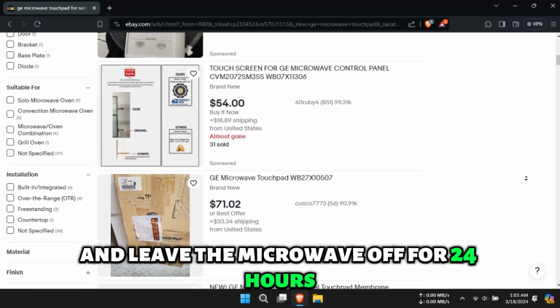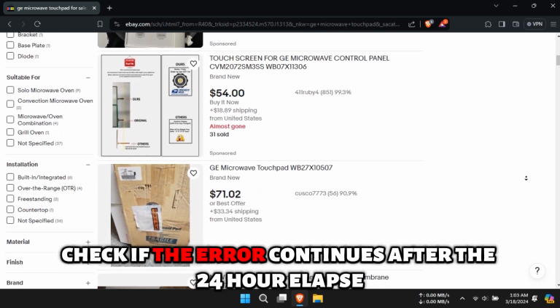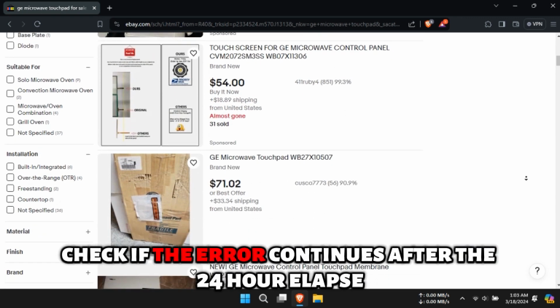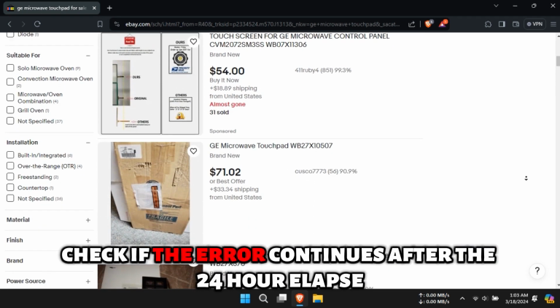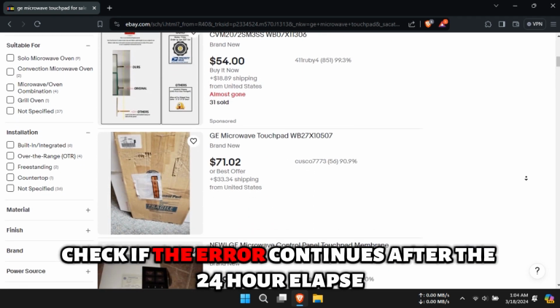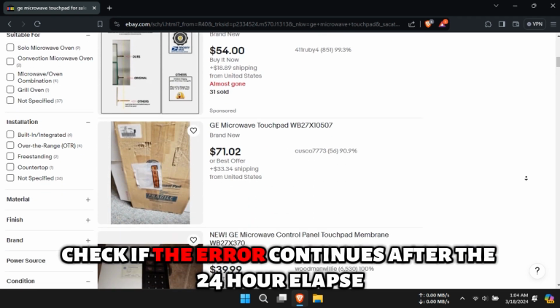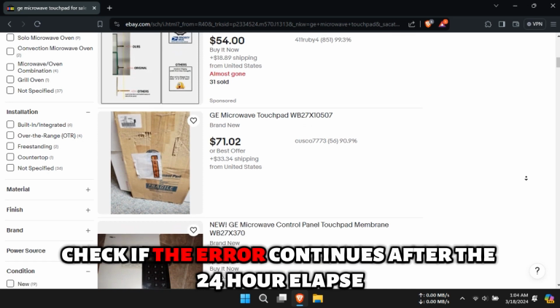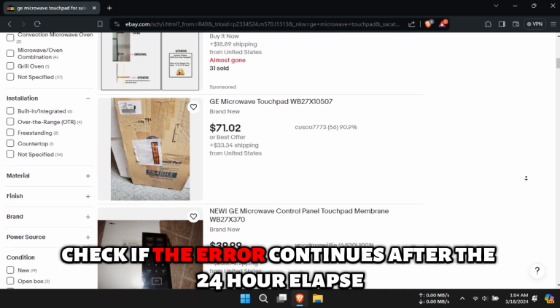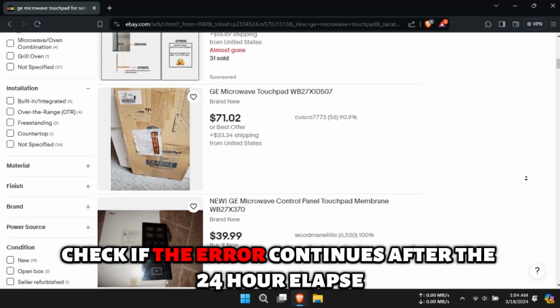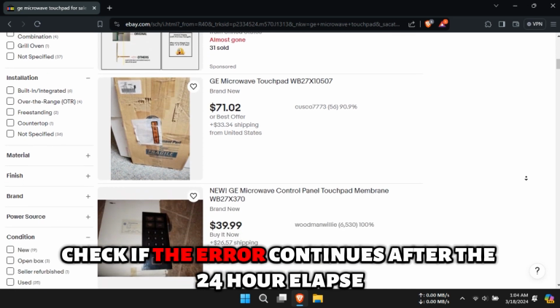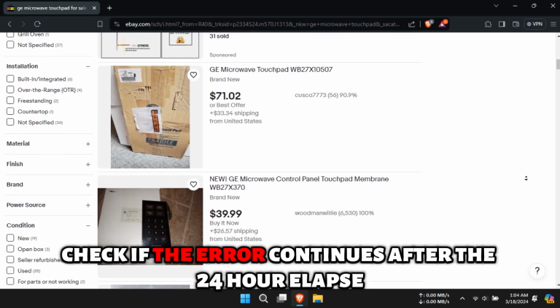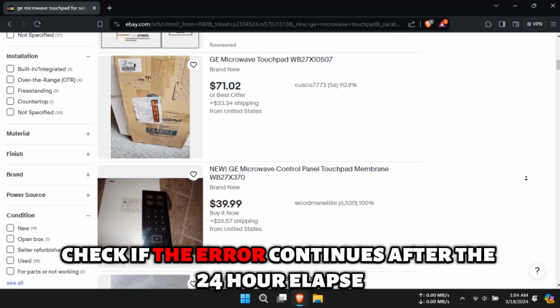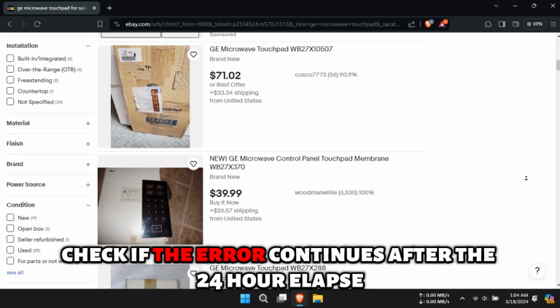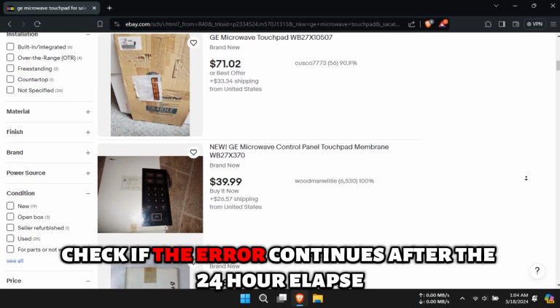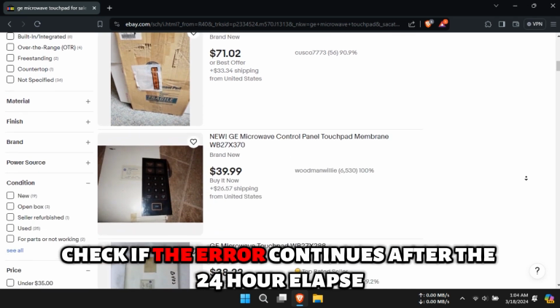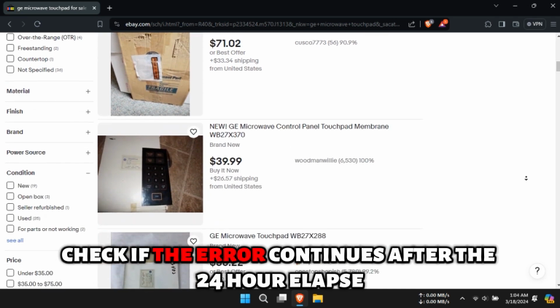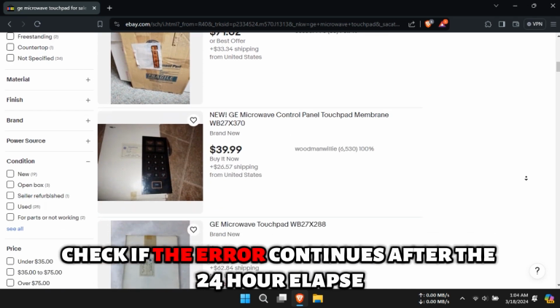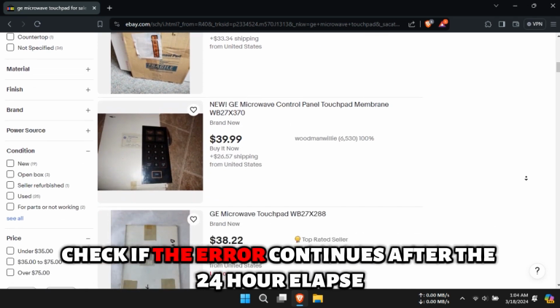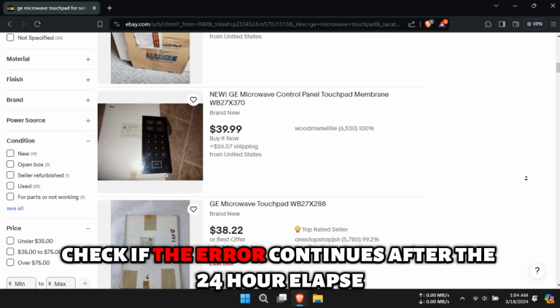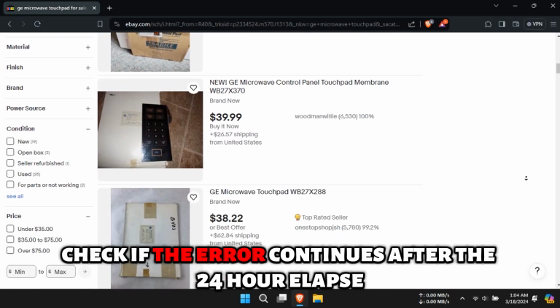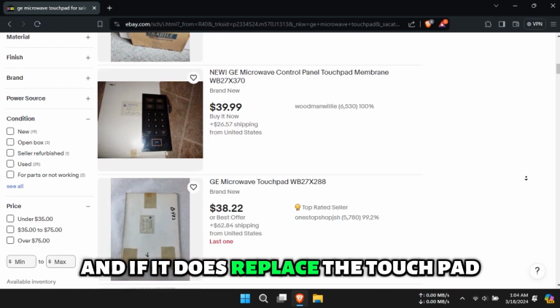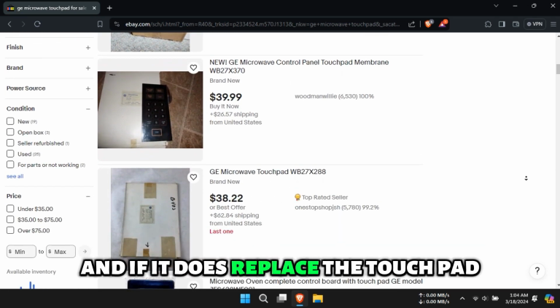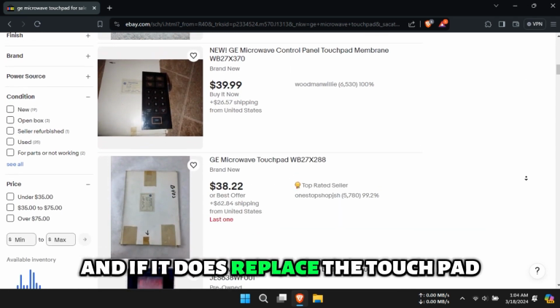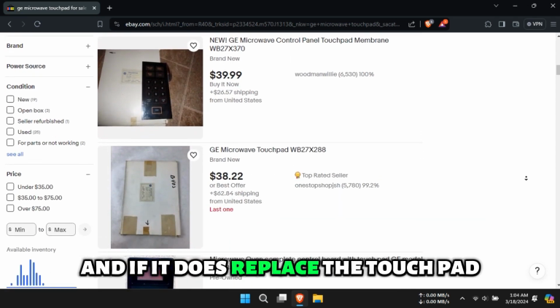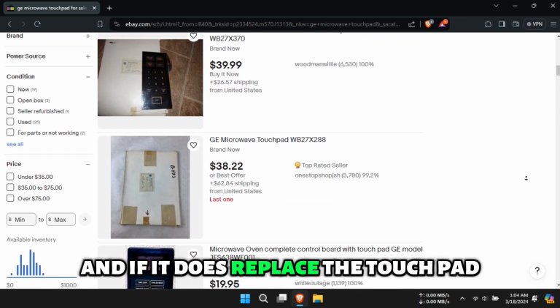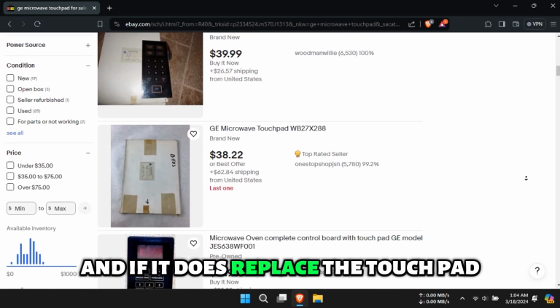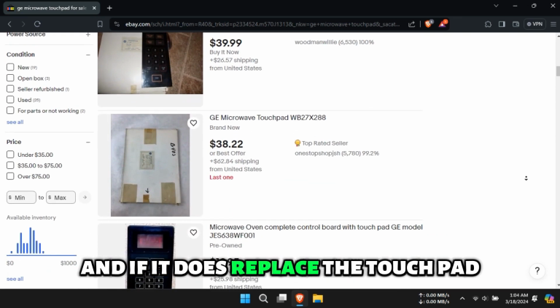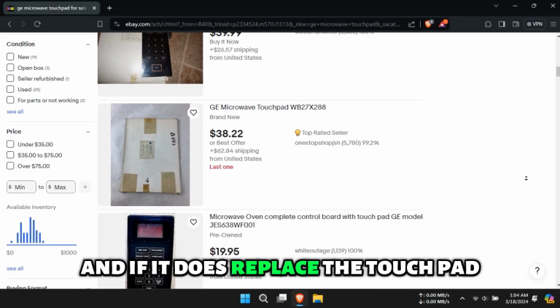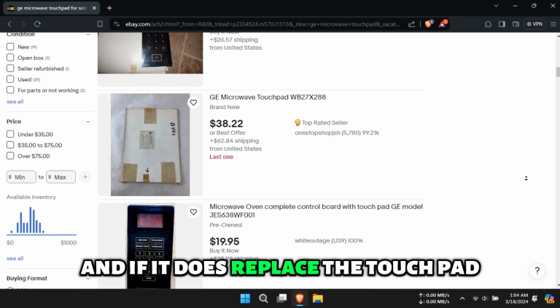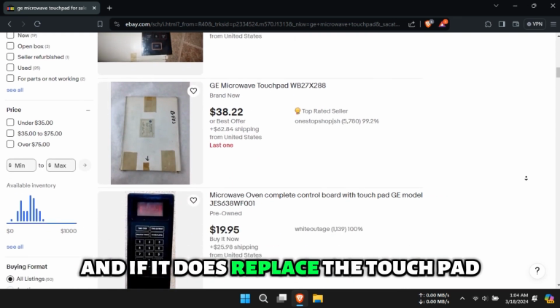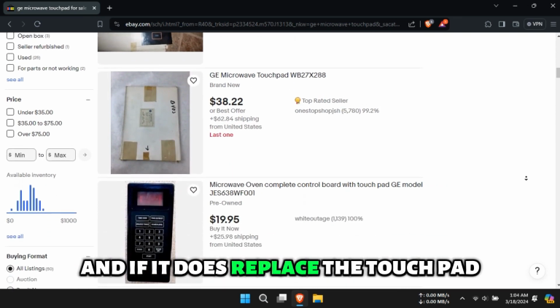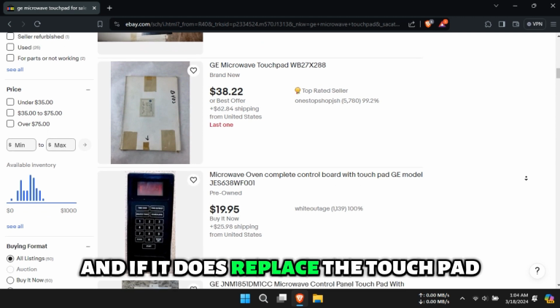Check if the error continues after the 24-hour period, and if it does, replace the touchpad.